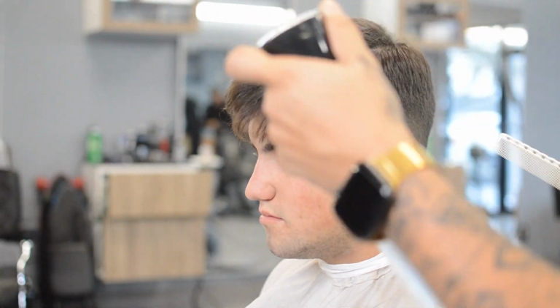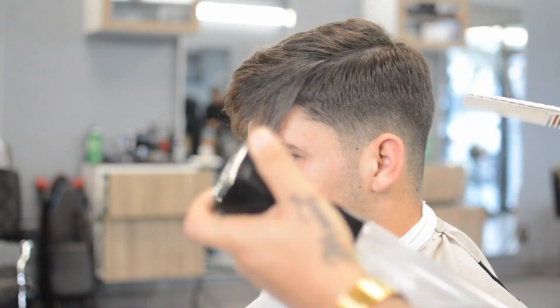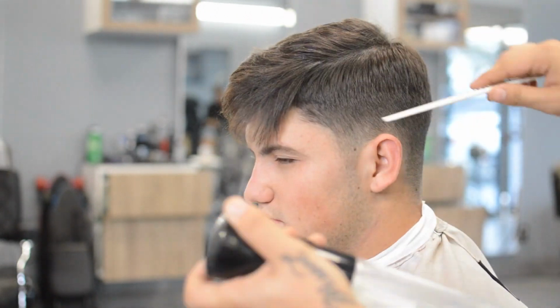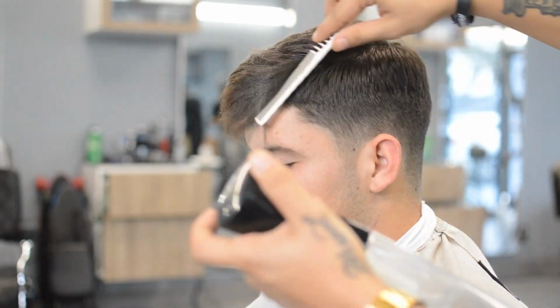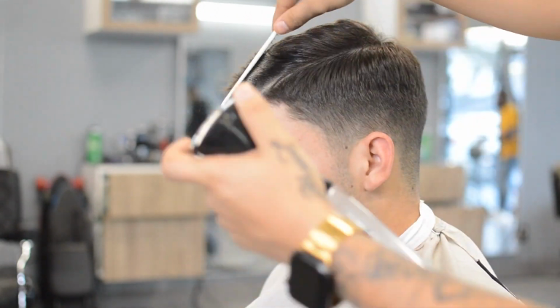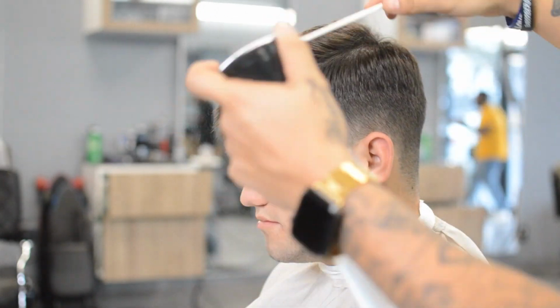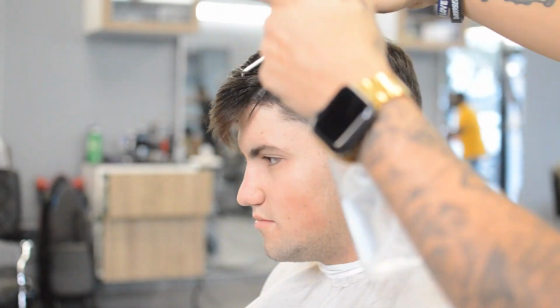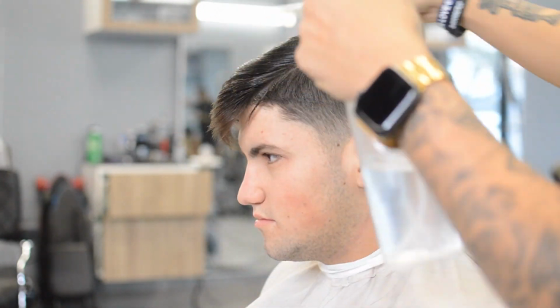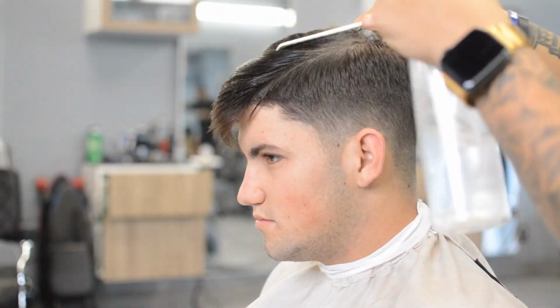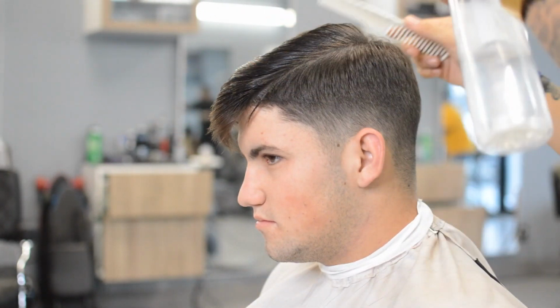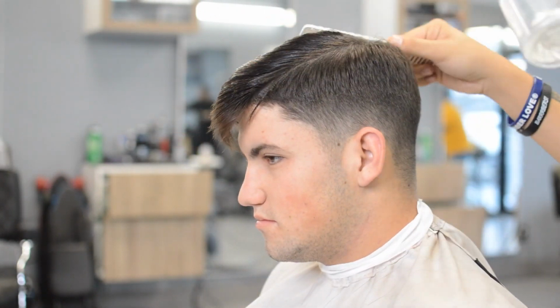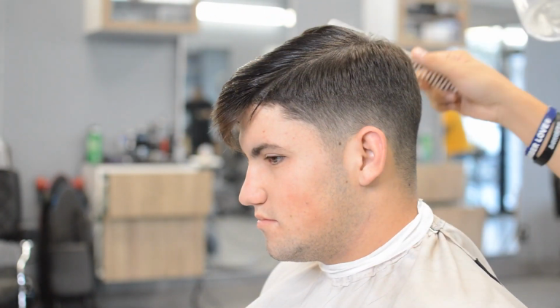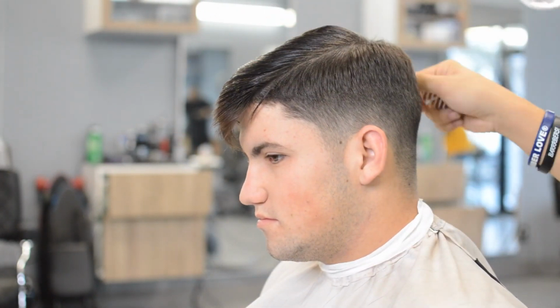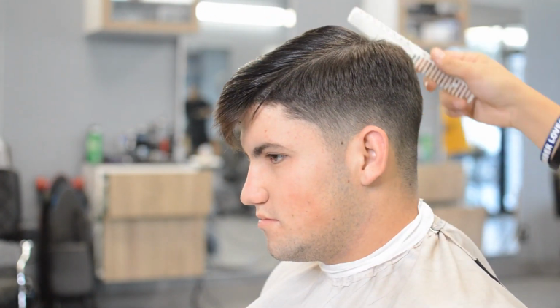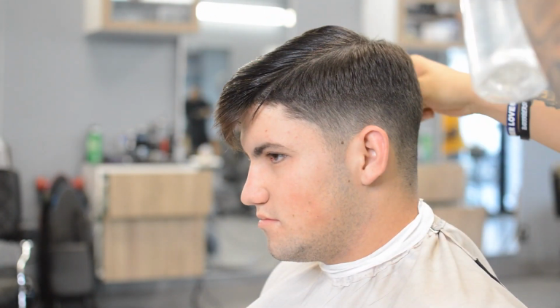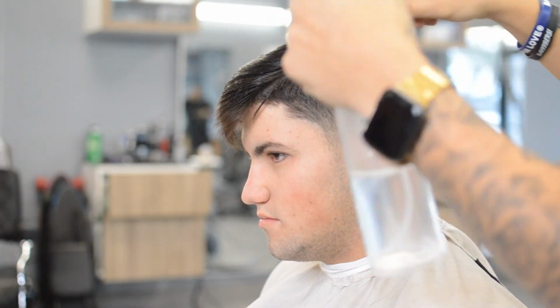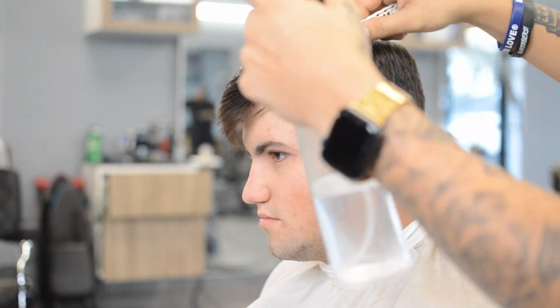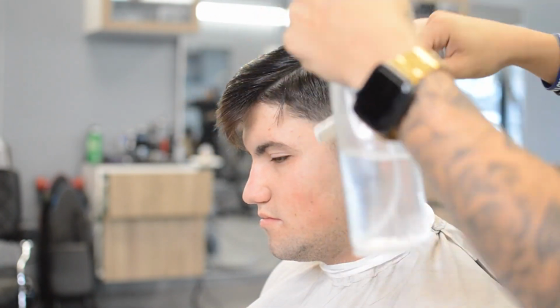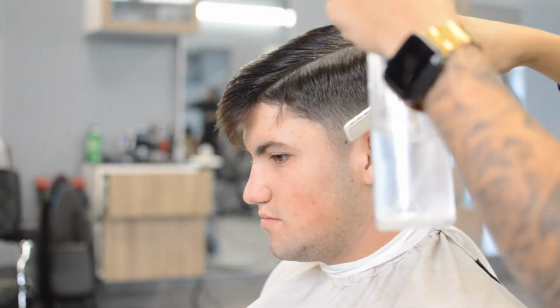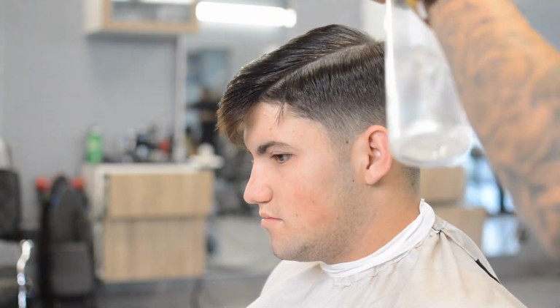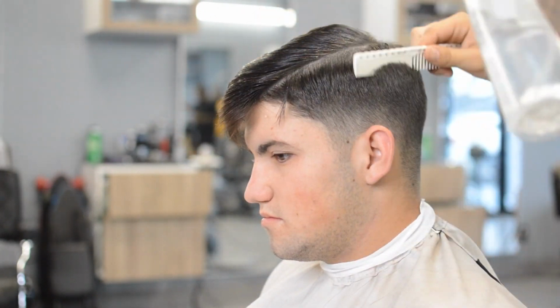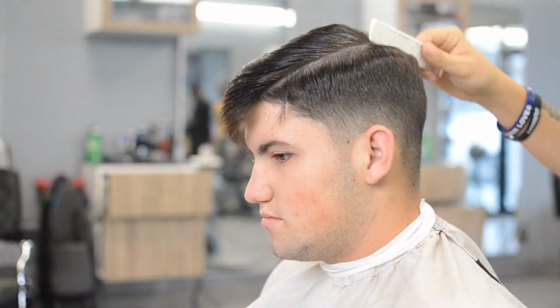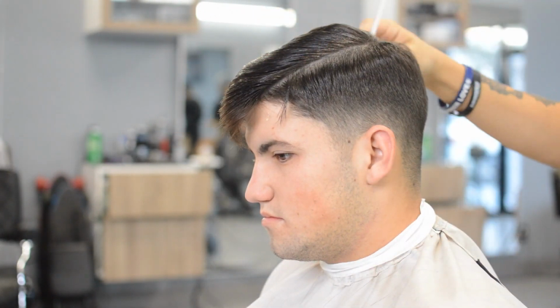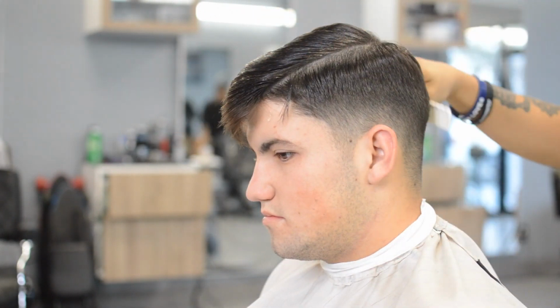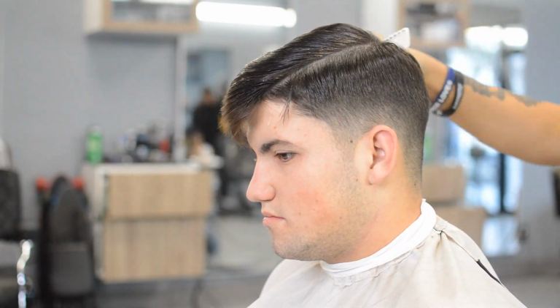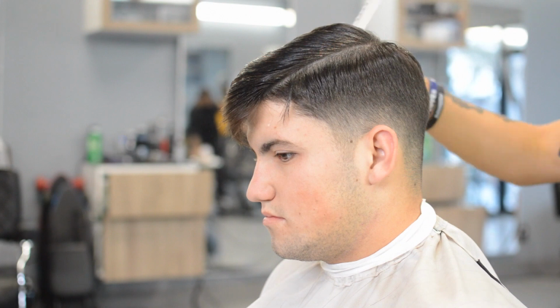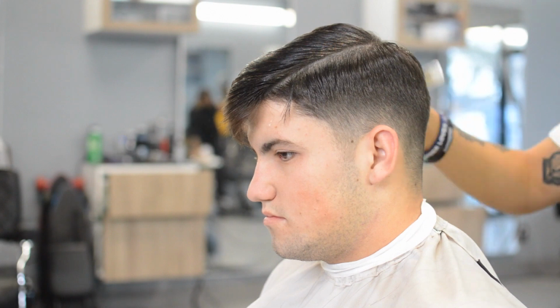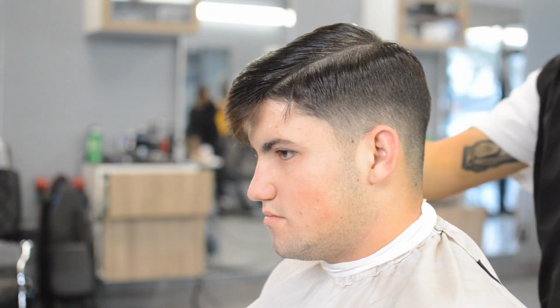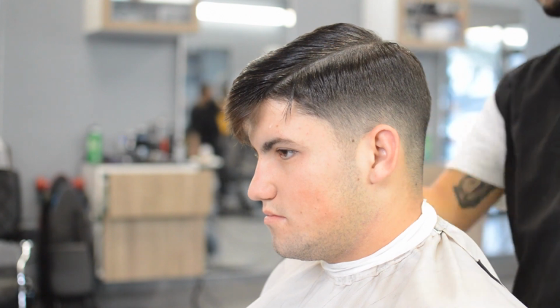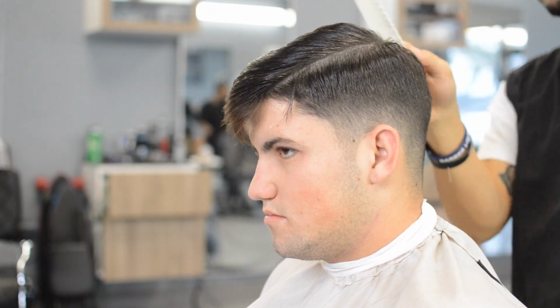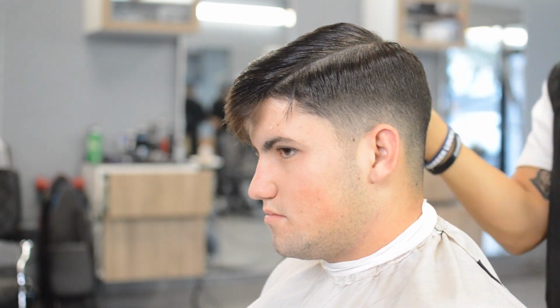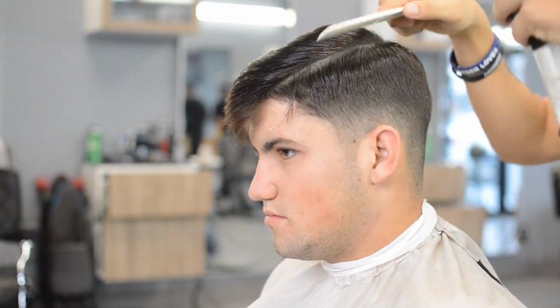What's going on everybody? Today we're going to be doing a comb over with a skin fade, natural part, and keep the bulk.